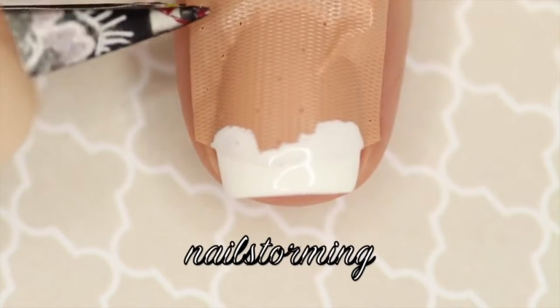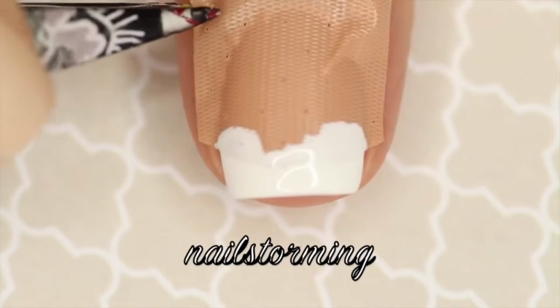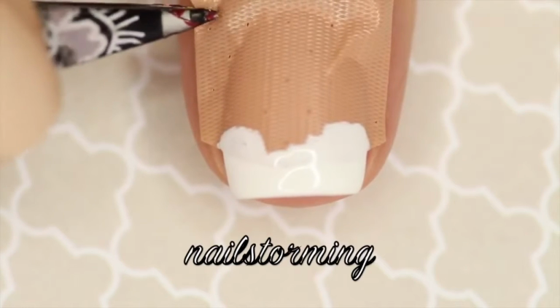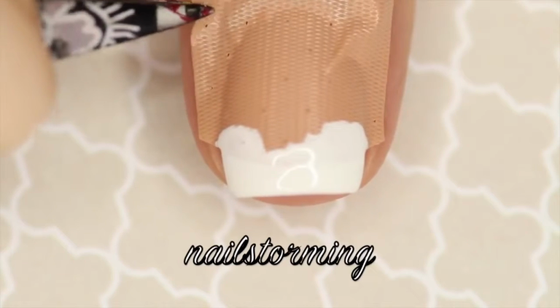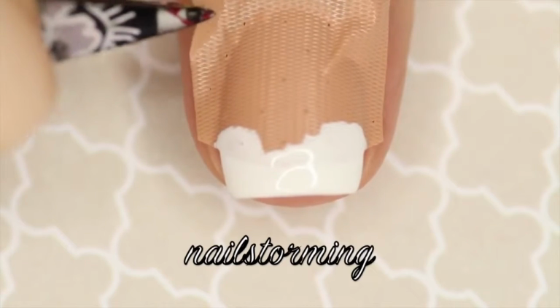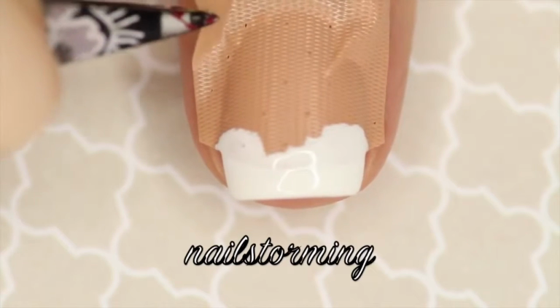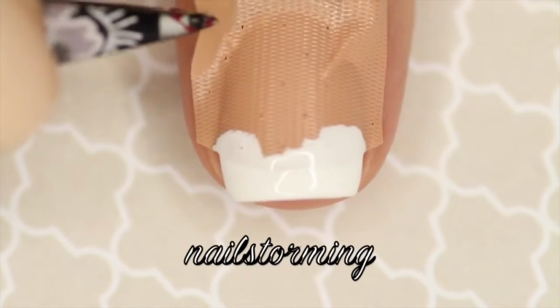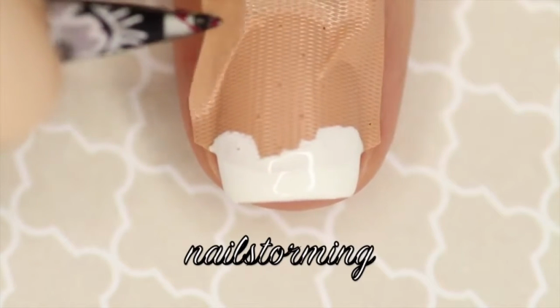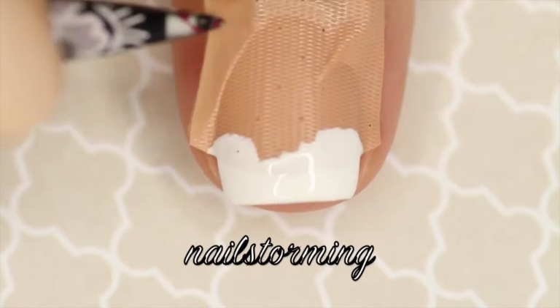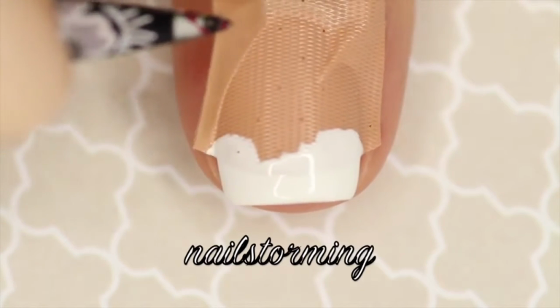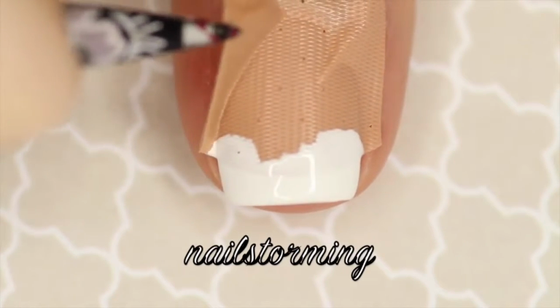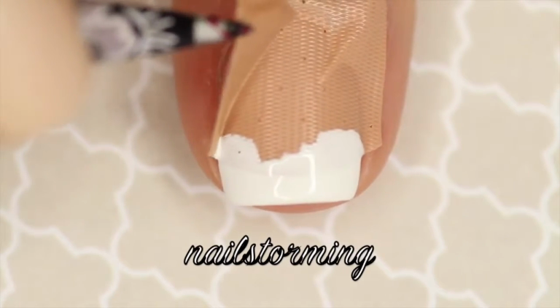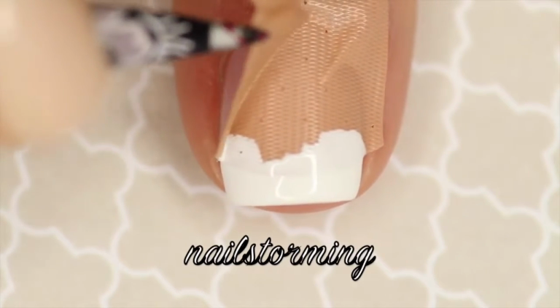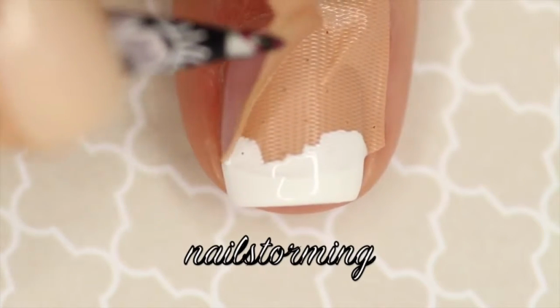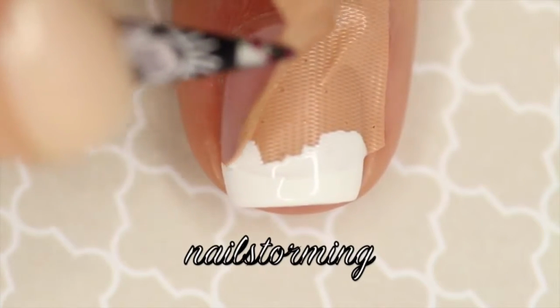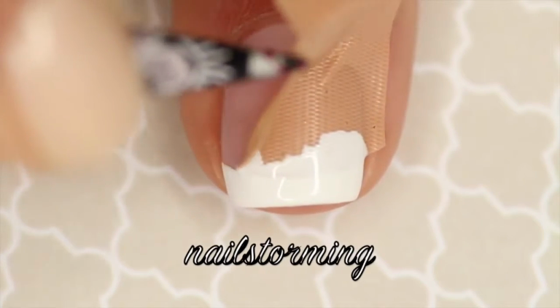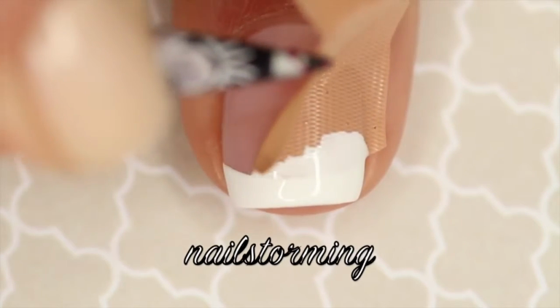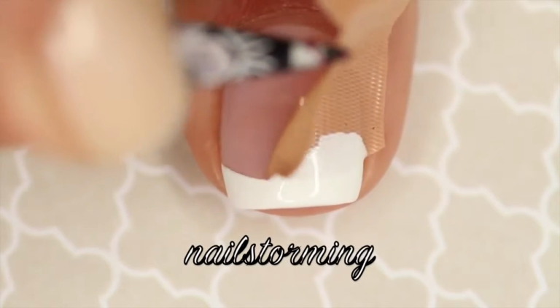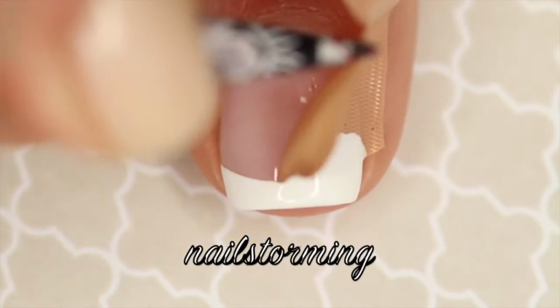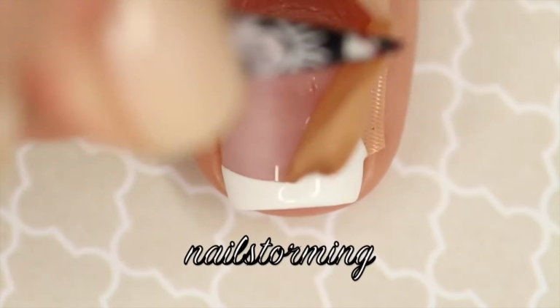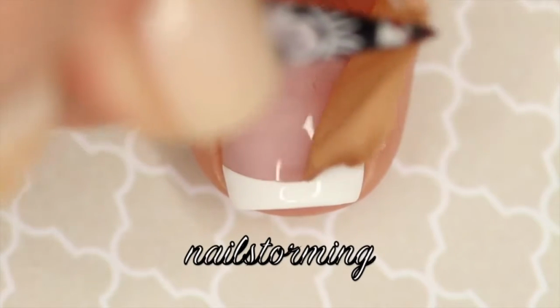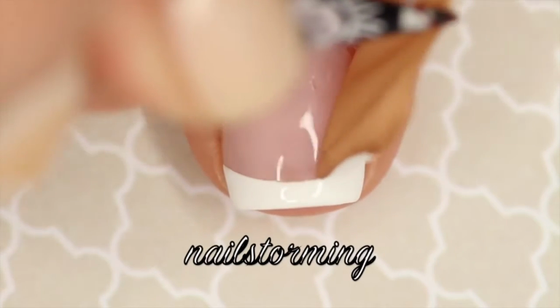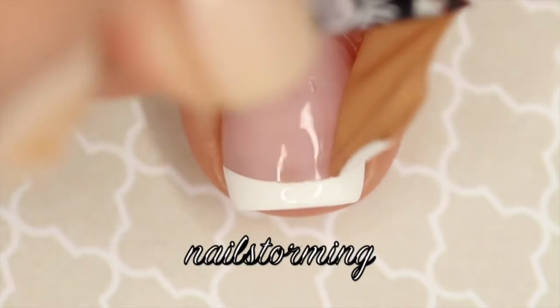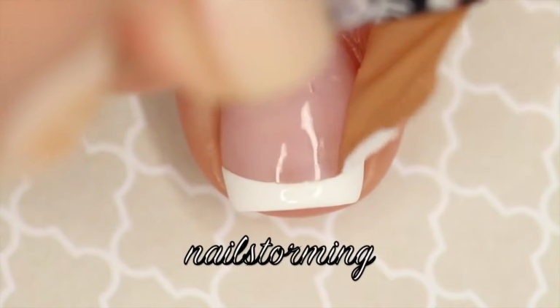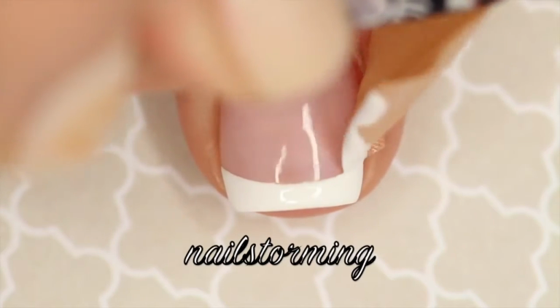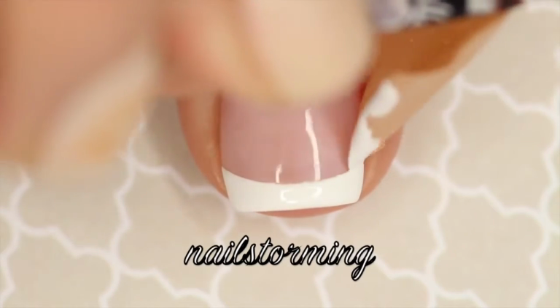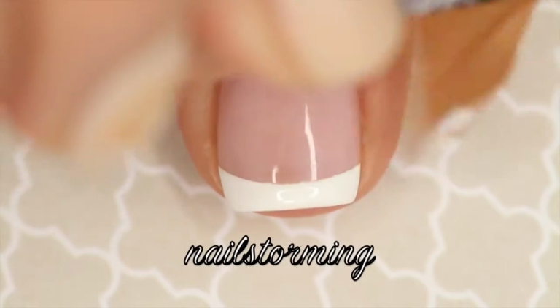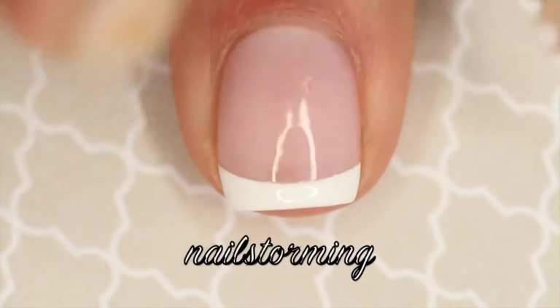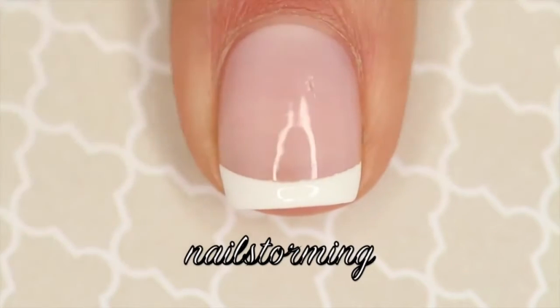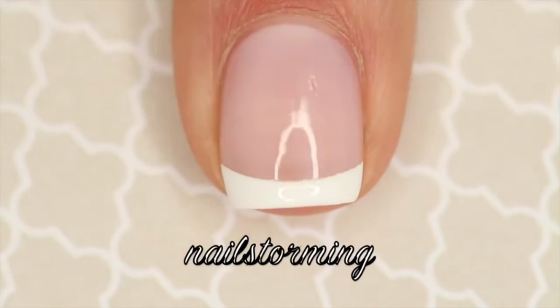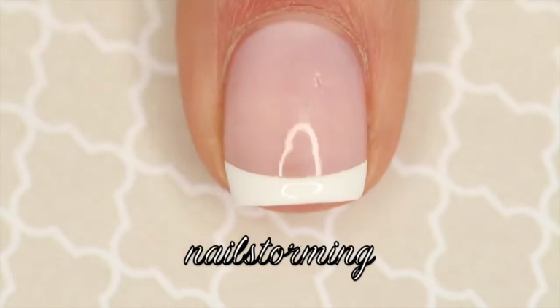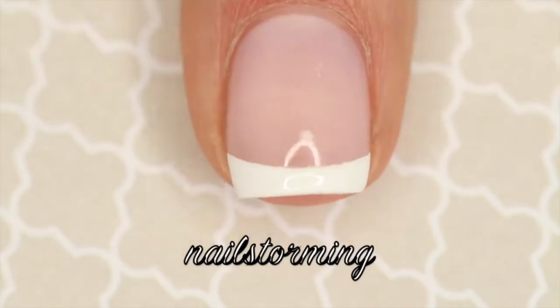You want to remove it right away — you don't want to wait for it to dry. That way you get a crisp, clean edge.